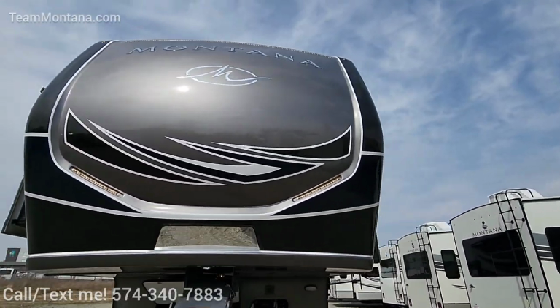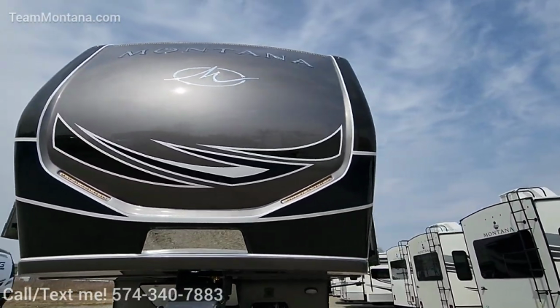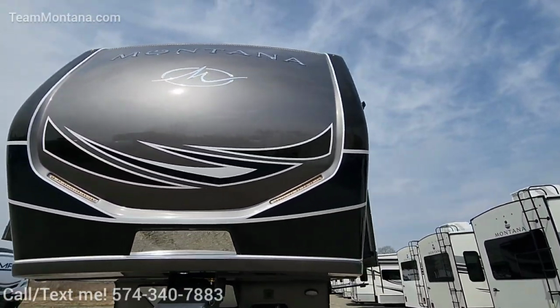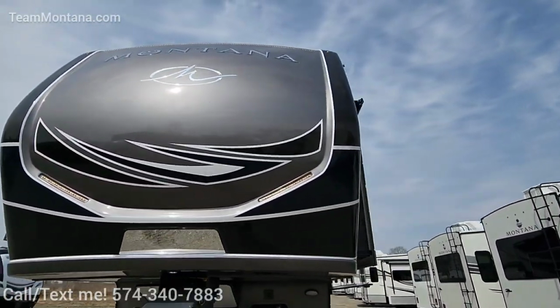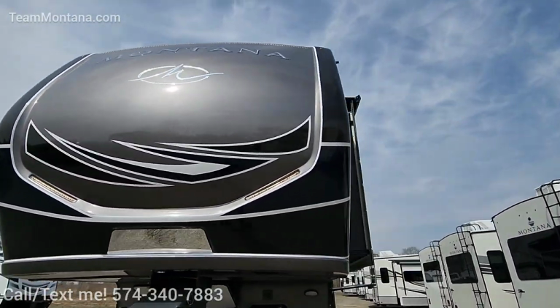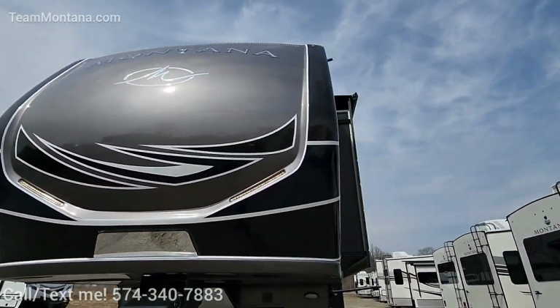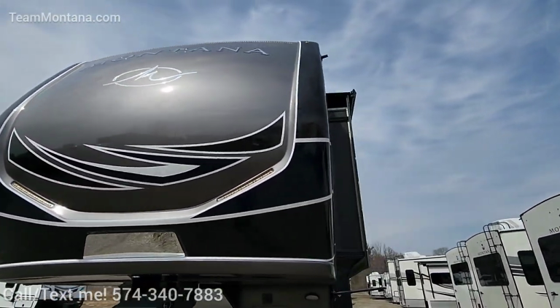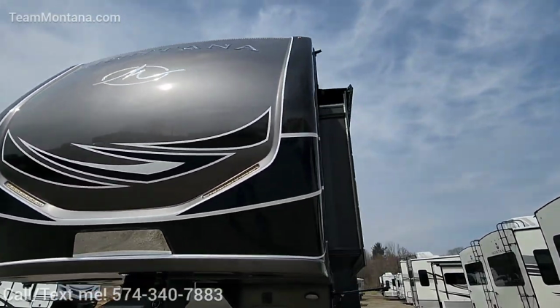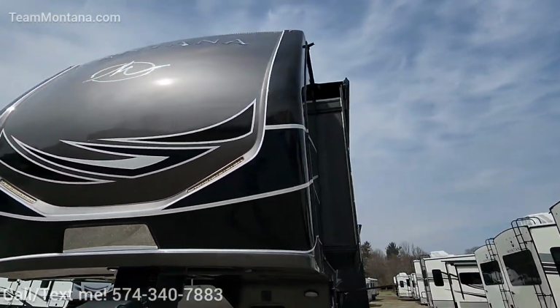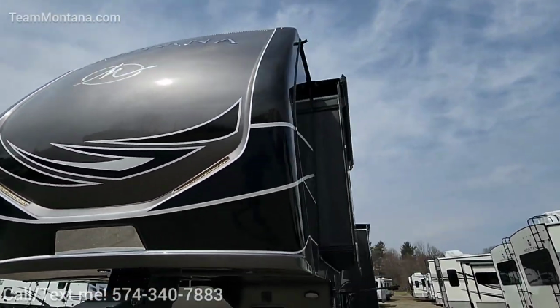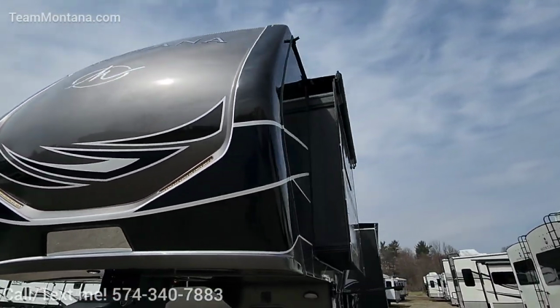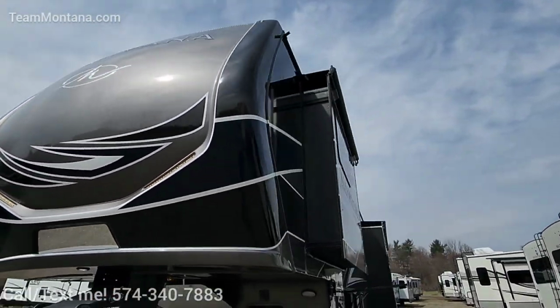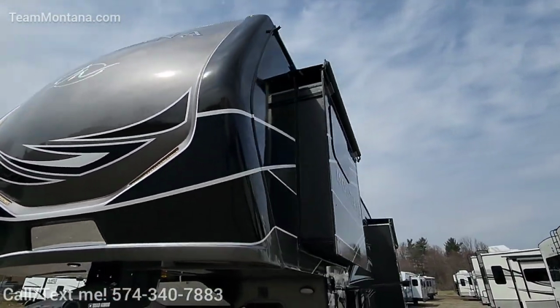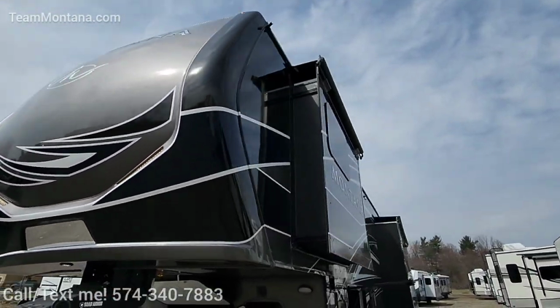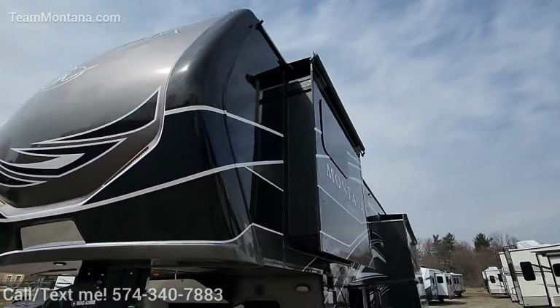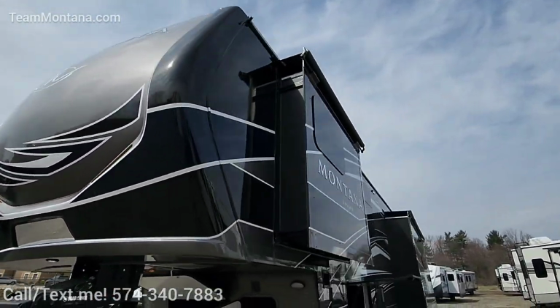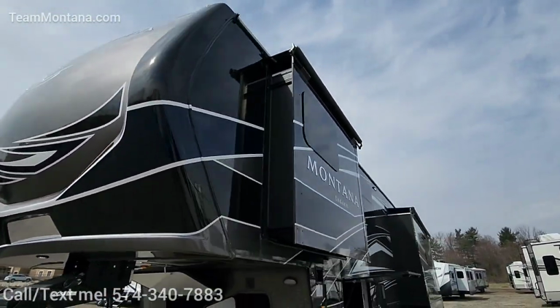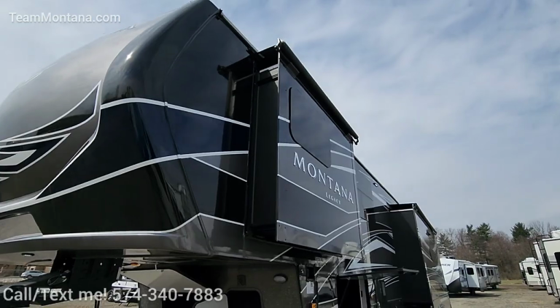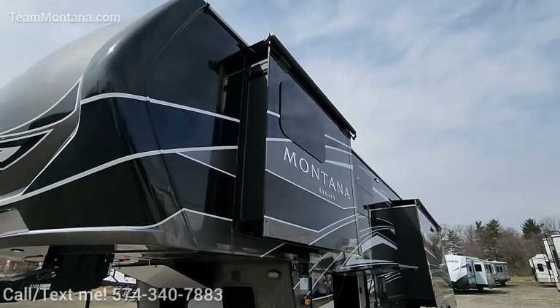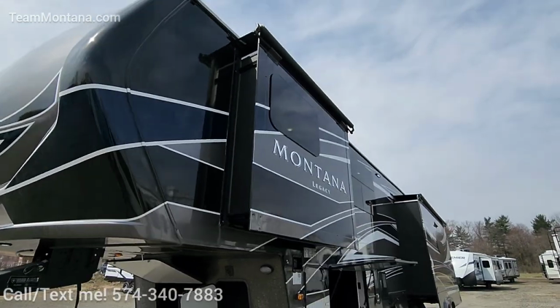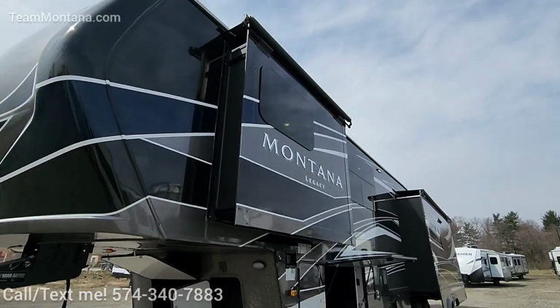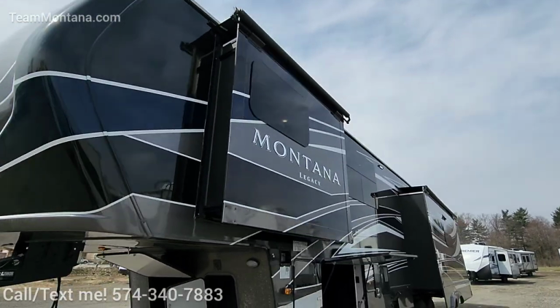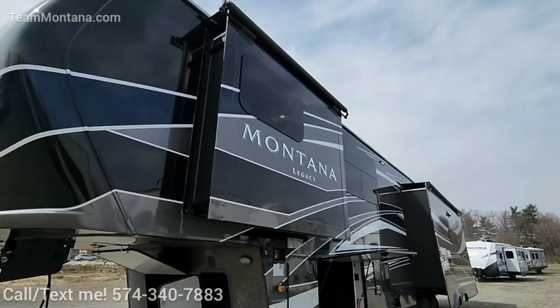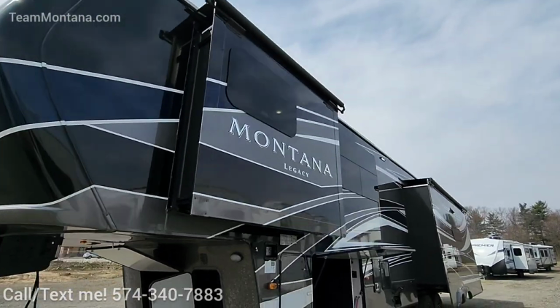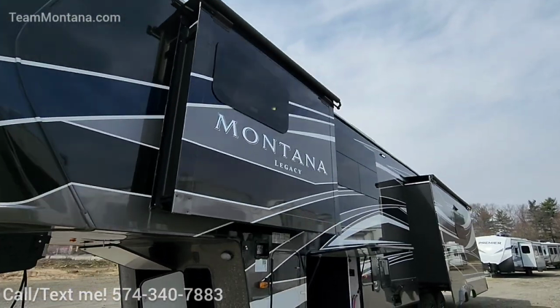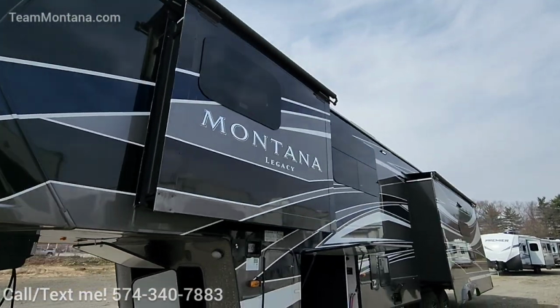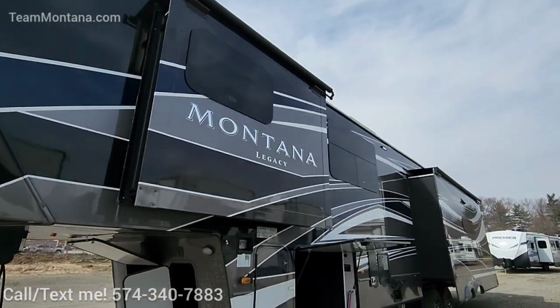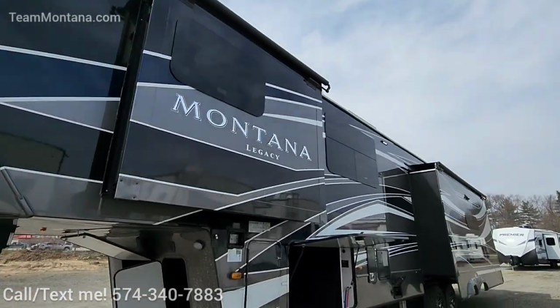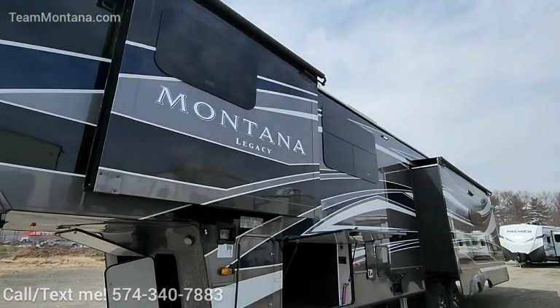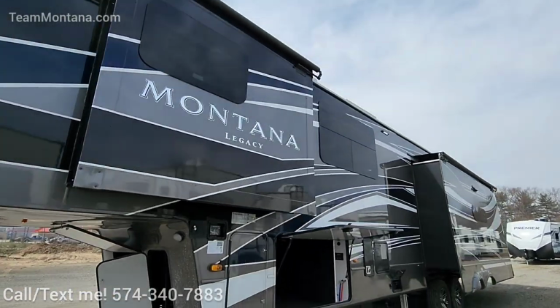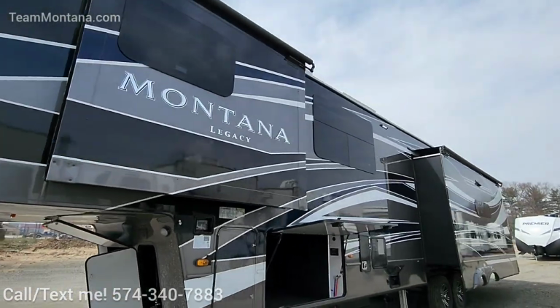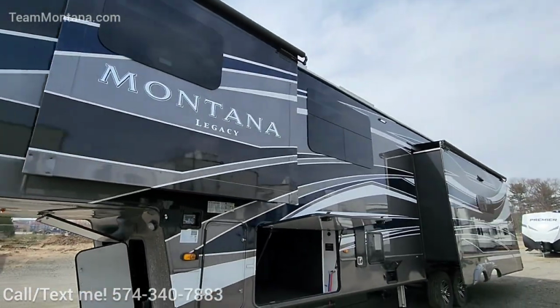Absolutely beautiful paint job. Got the slide toppers on top, straight from the factory.